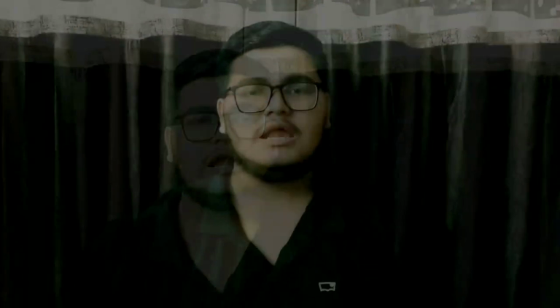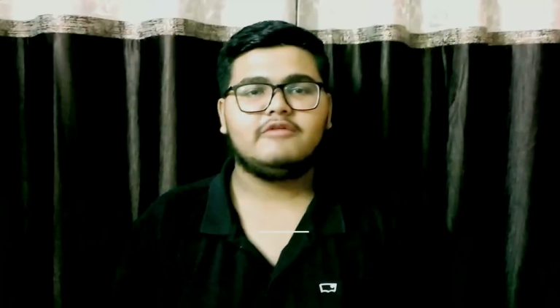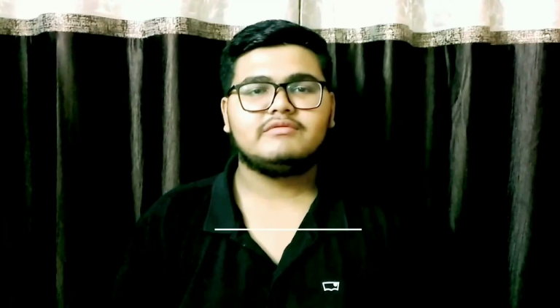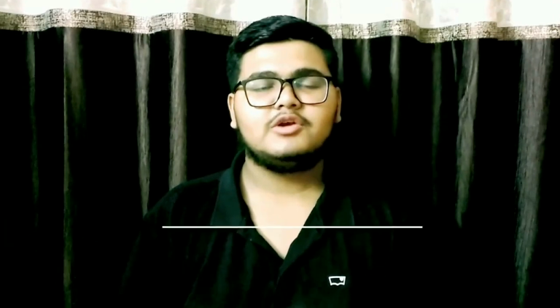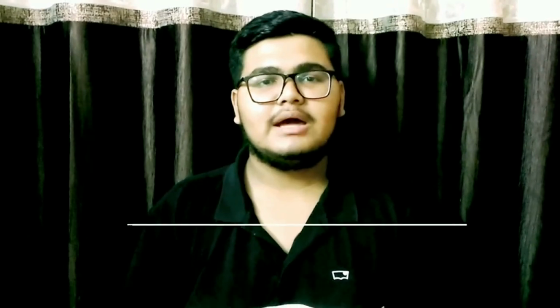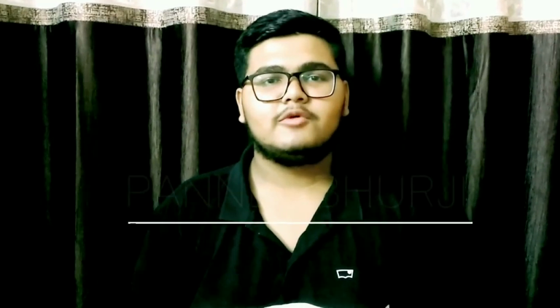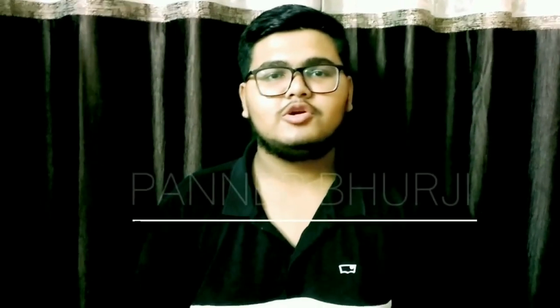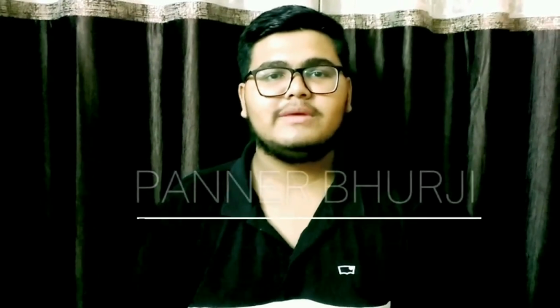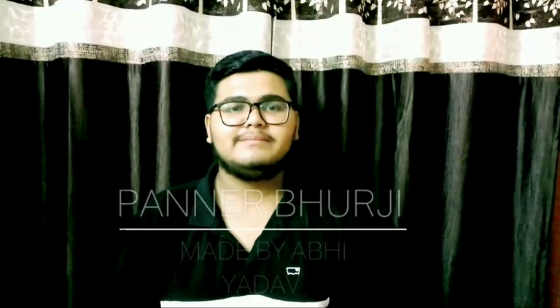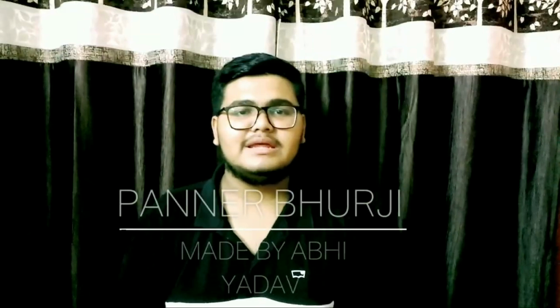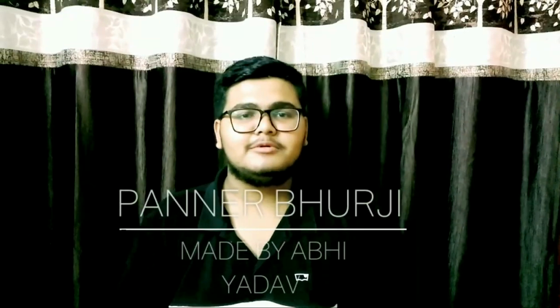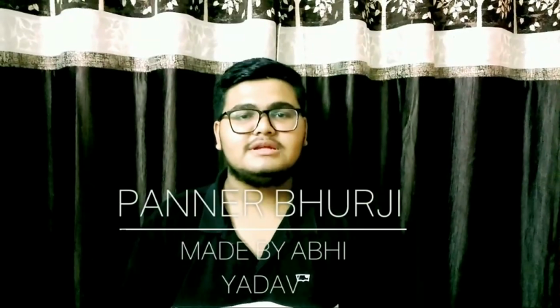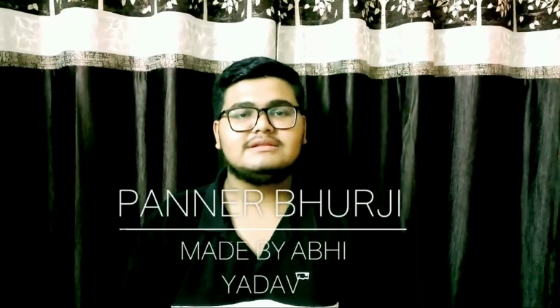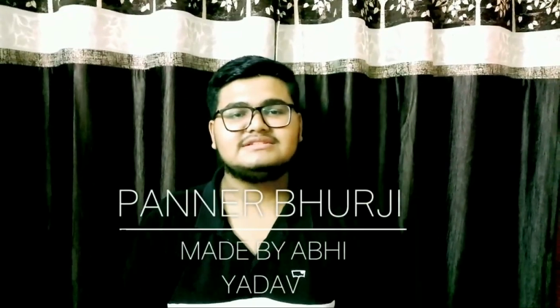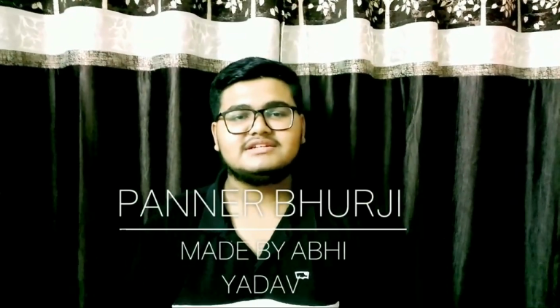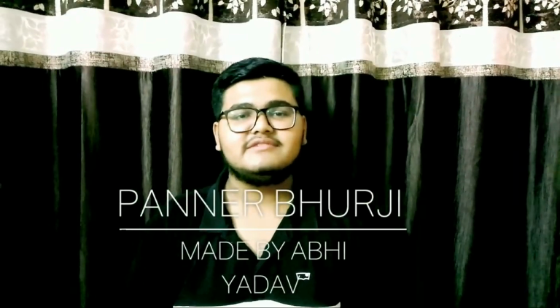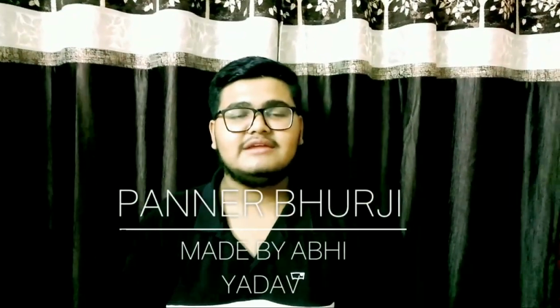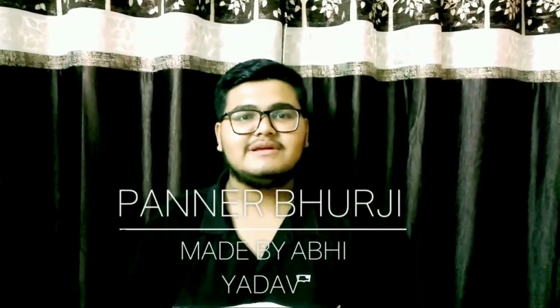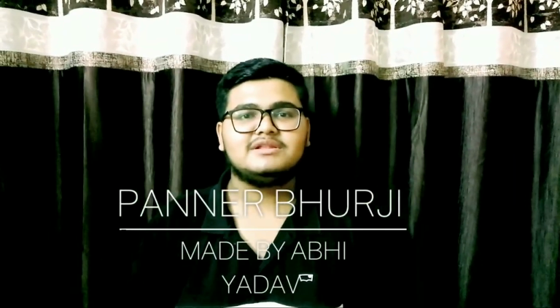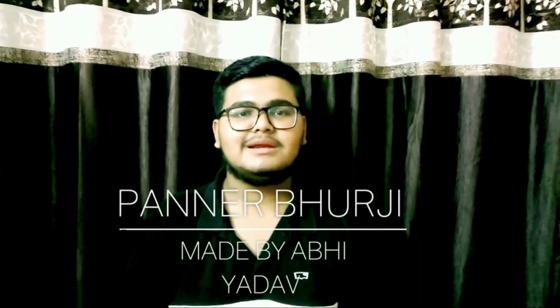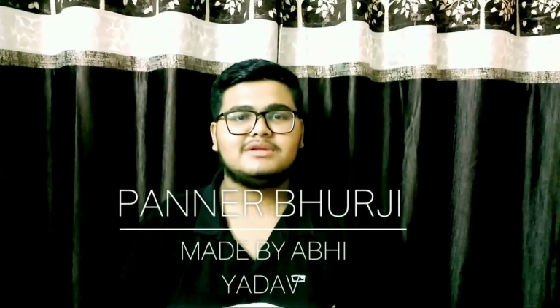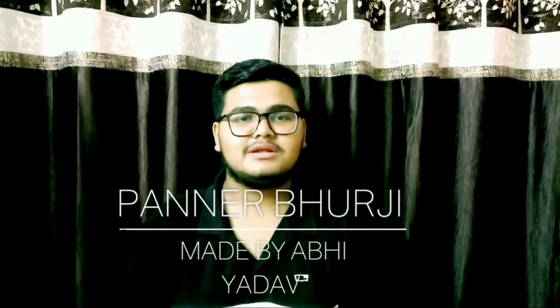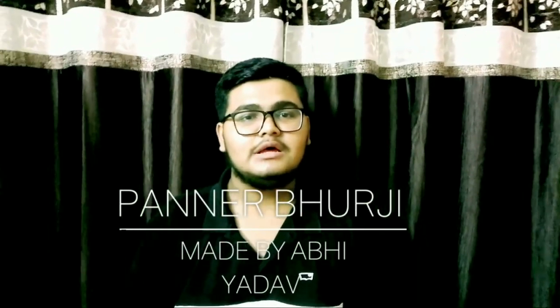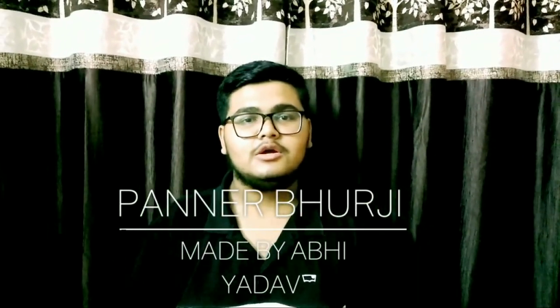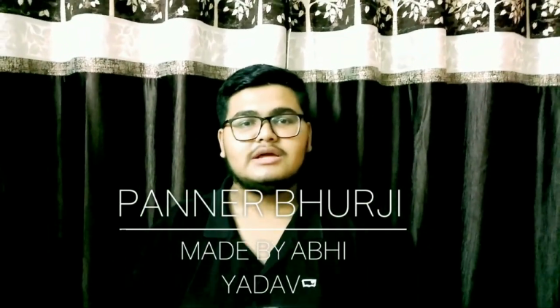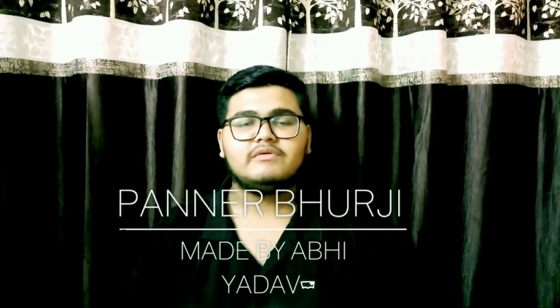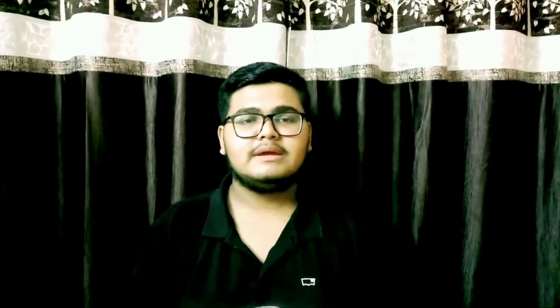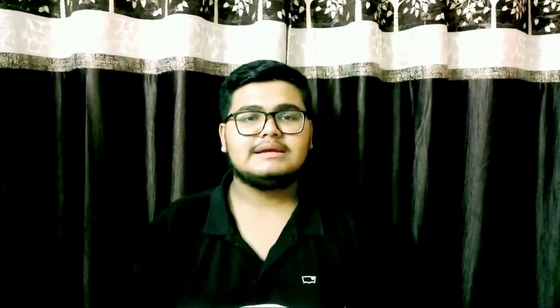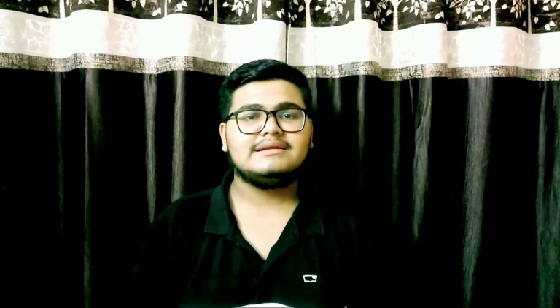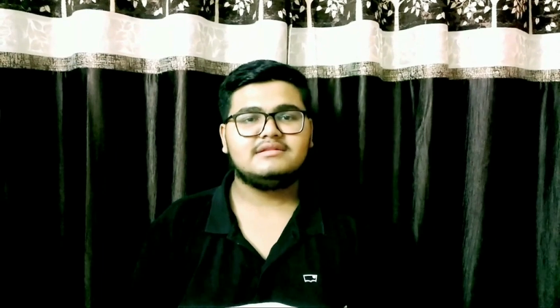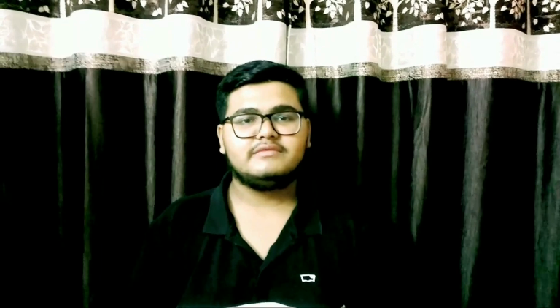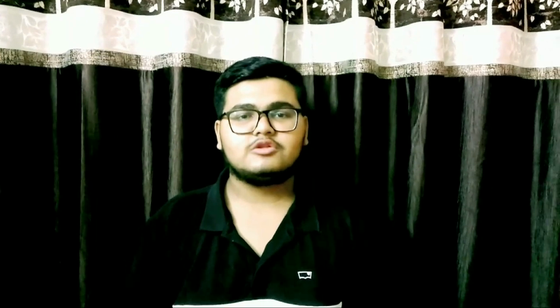Hello everyone, today I am going to make paneer bhurji. This dish is very famous in Amritsar. Today we will make it in an easy way.